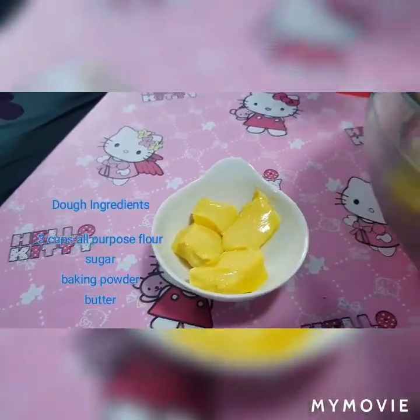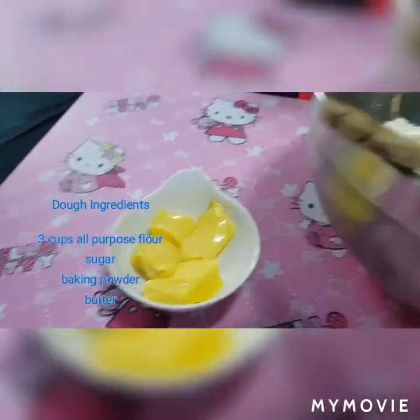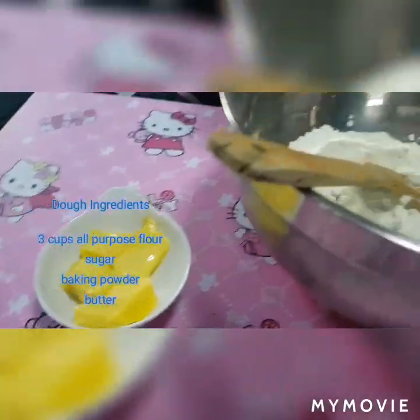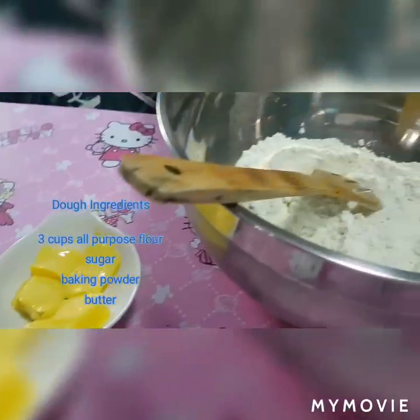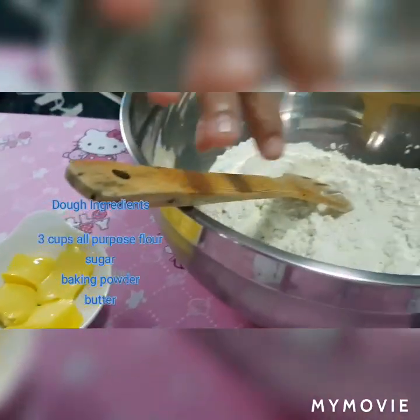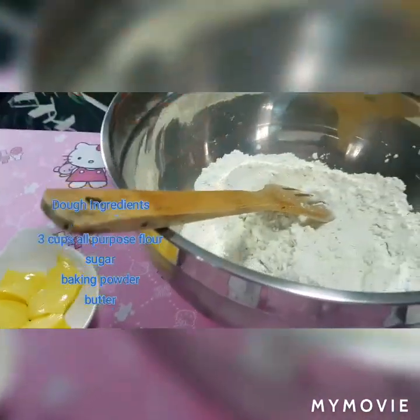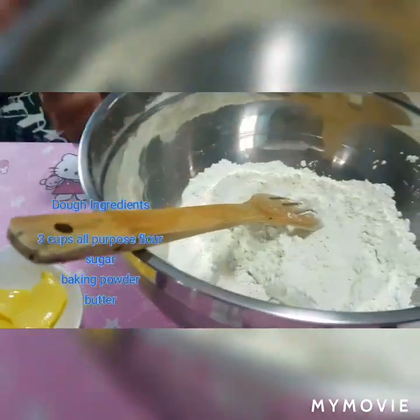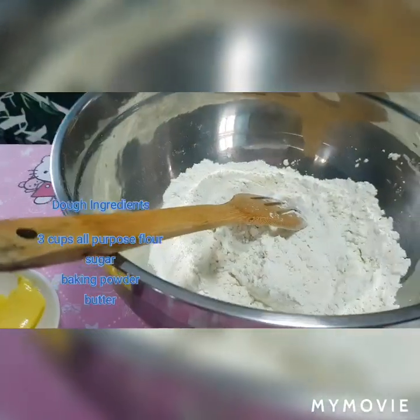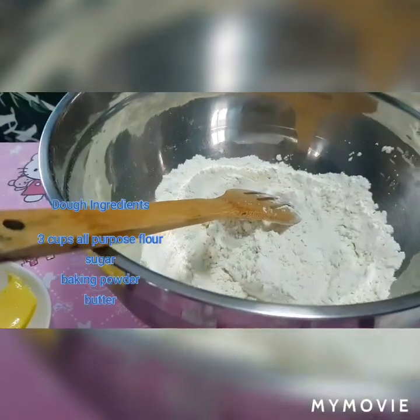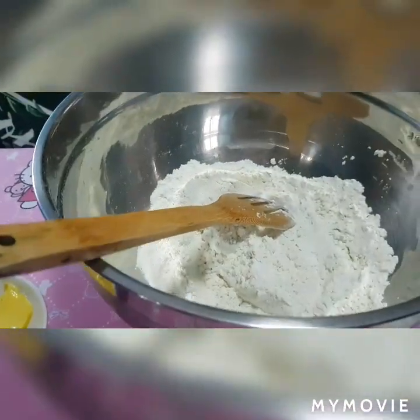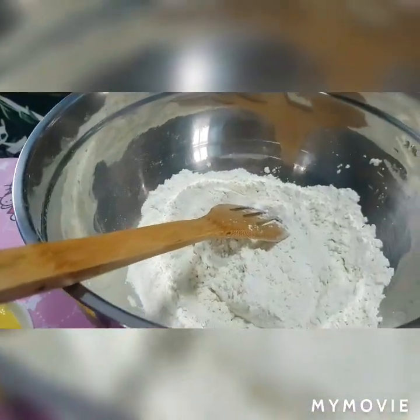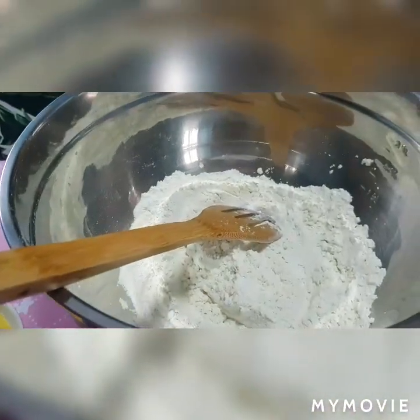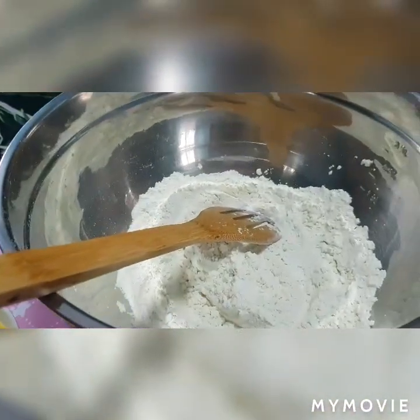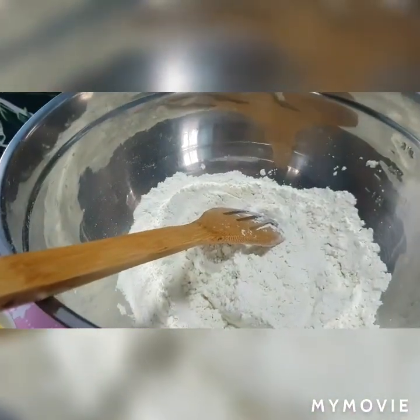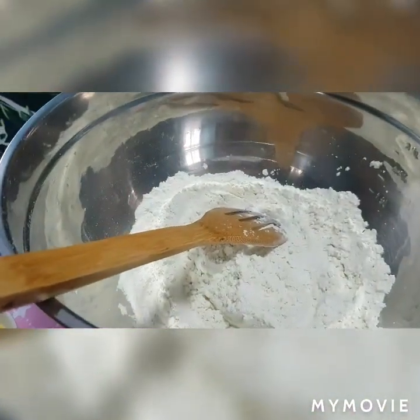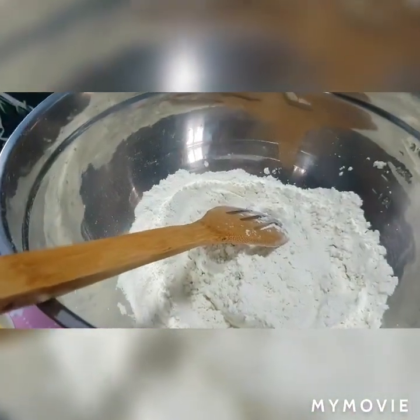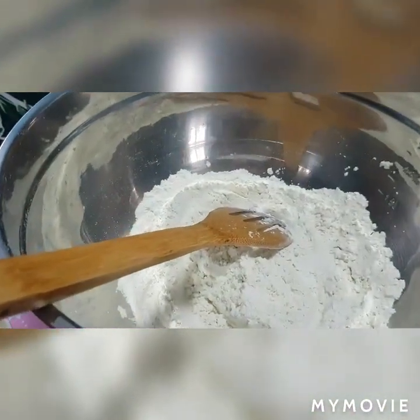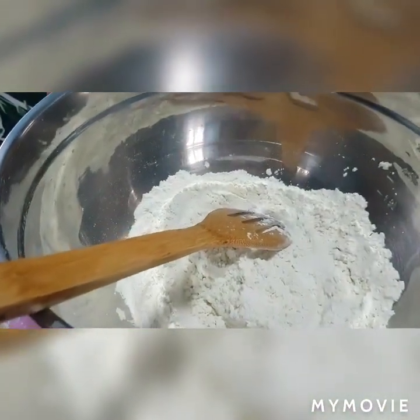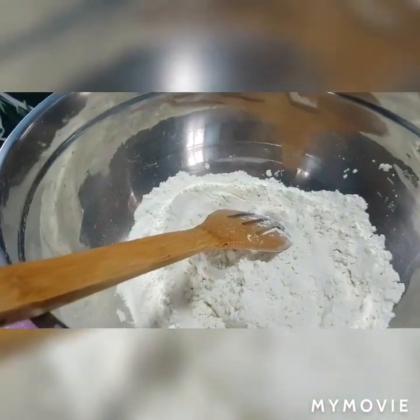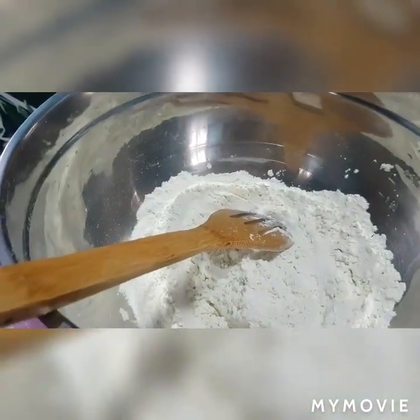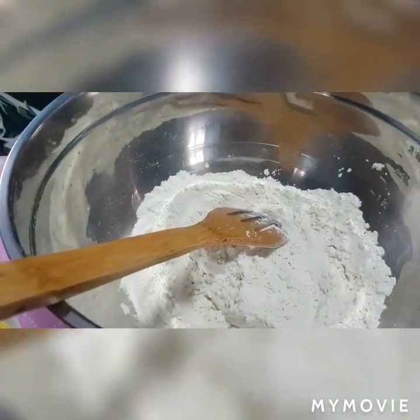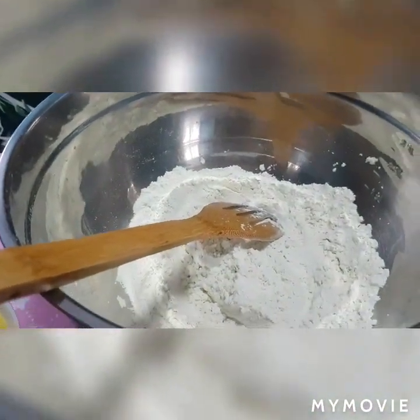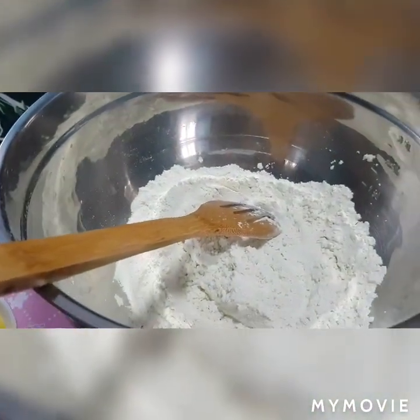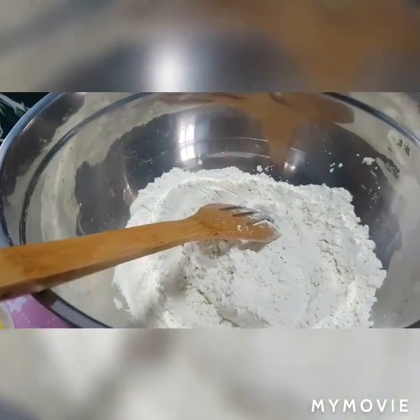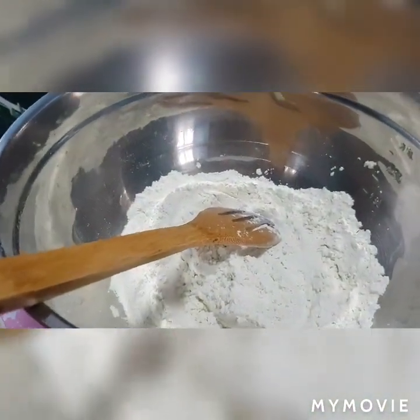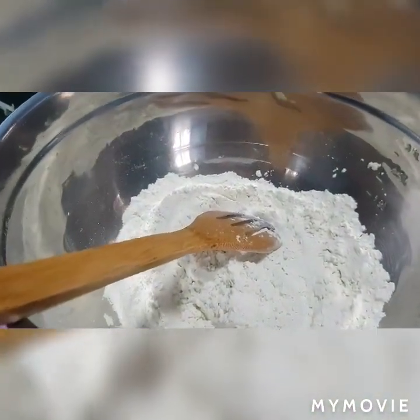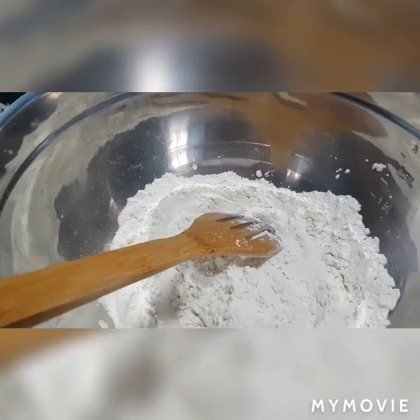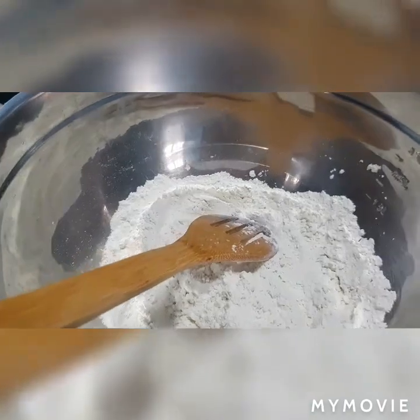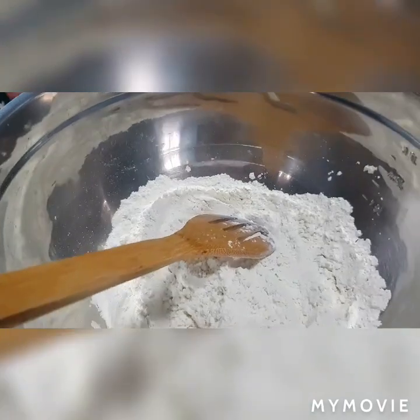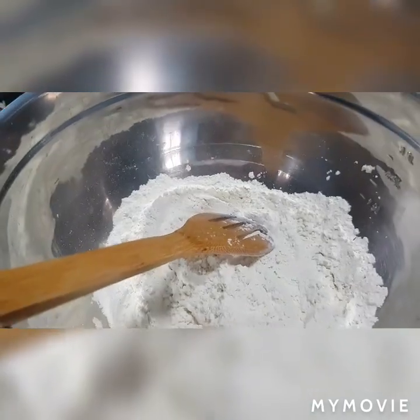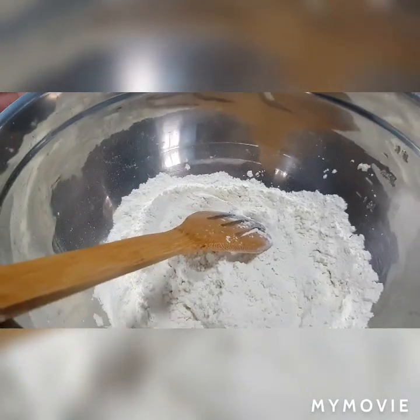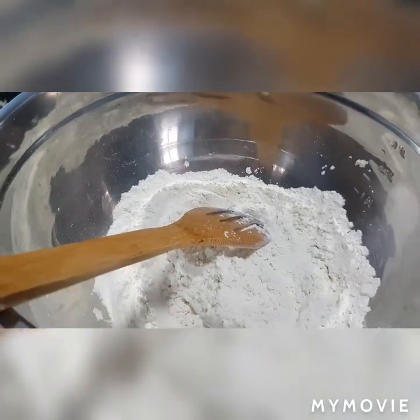So, yan mga kaibigan, umpisahan na natin — halo-haloin na natin ang ating mga sangkap para sa ating dough.